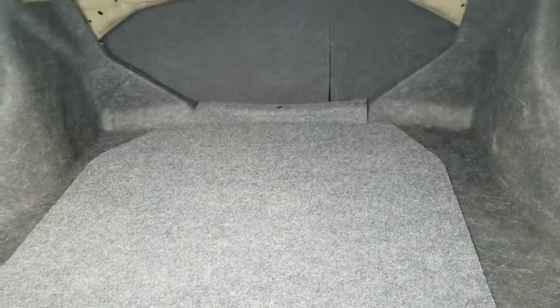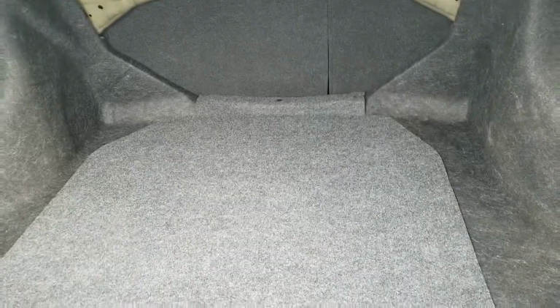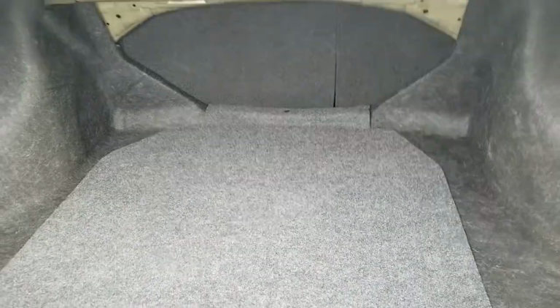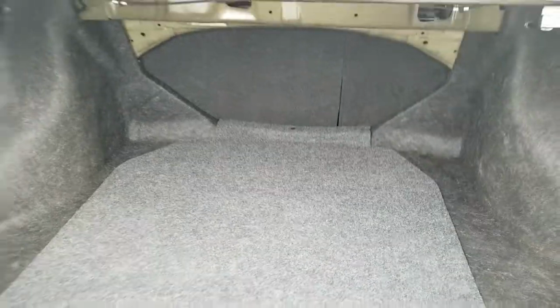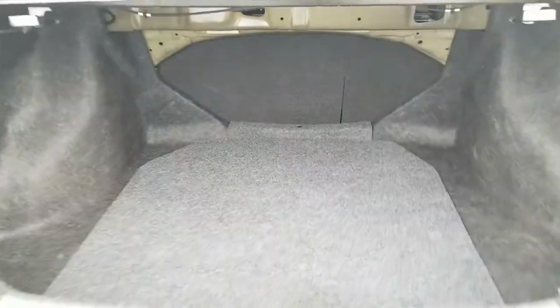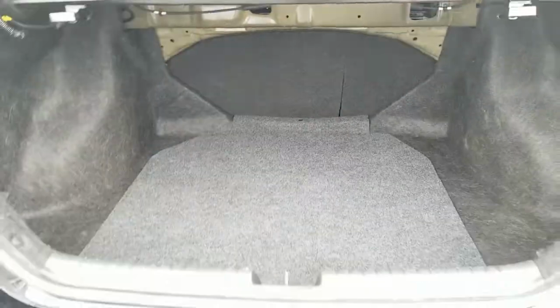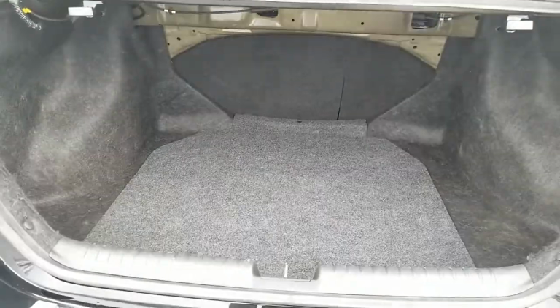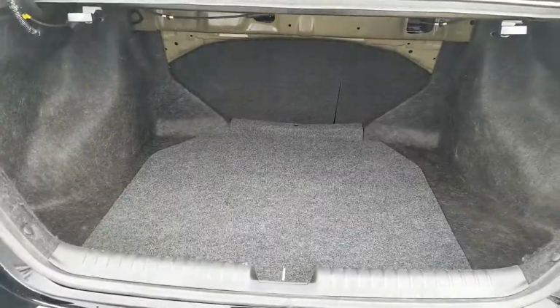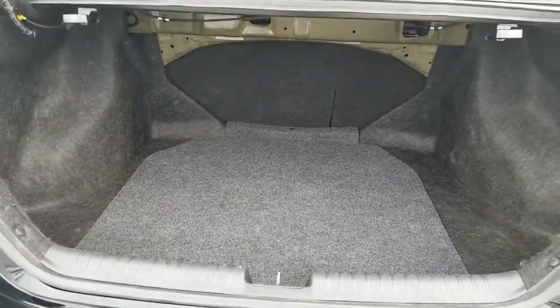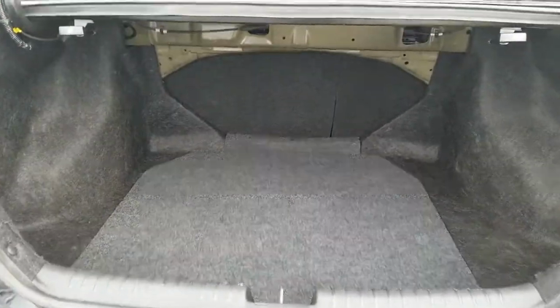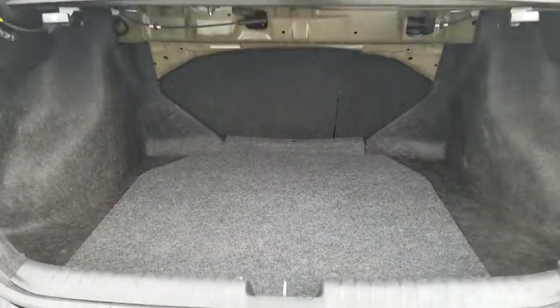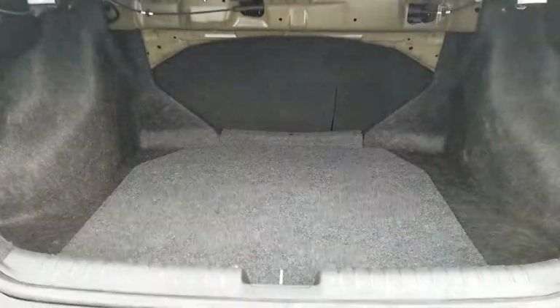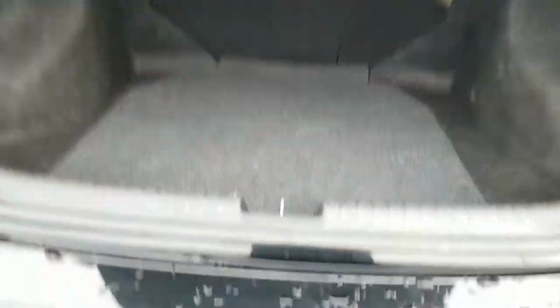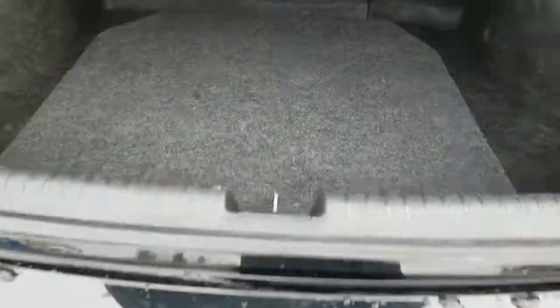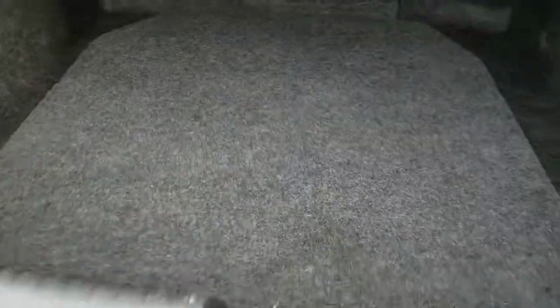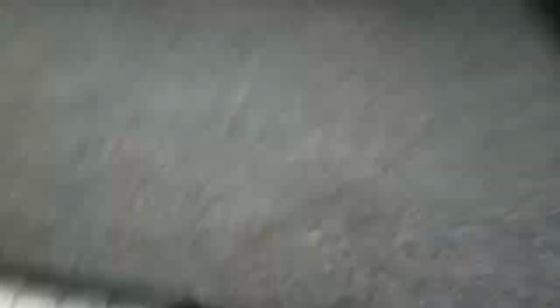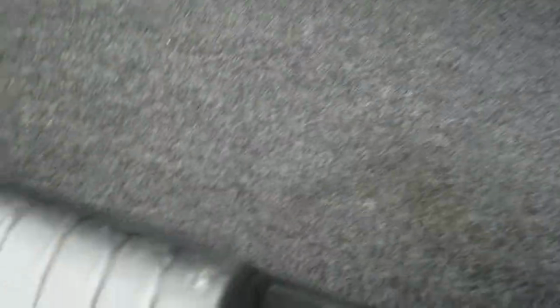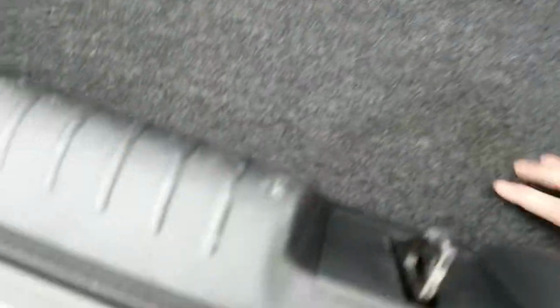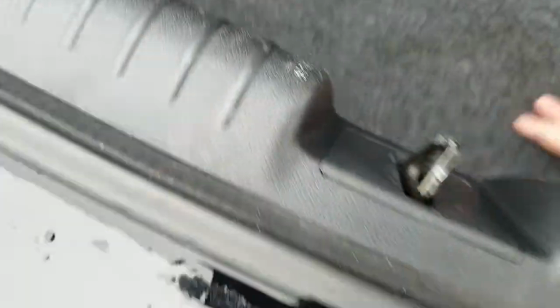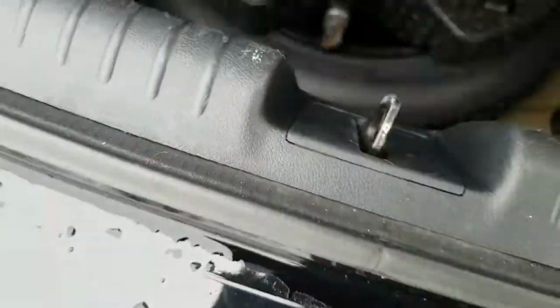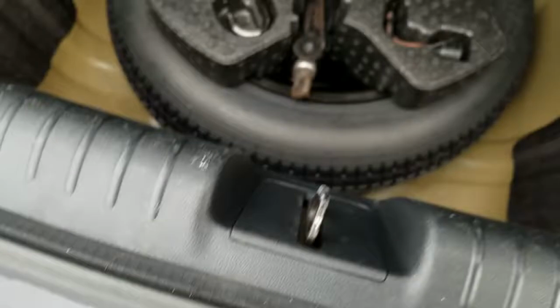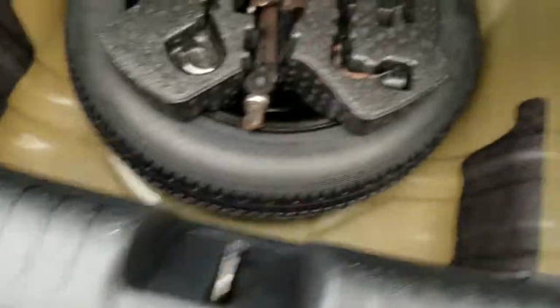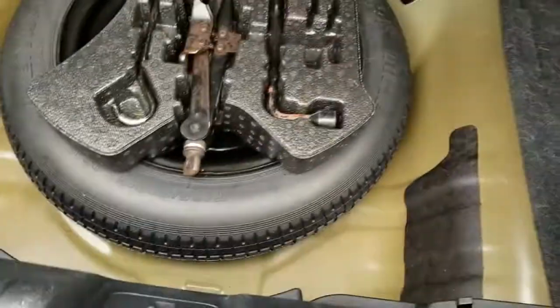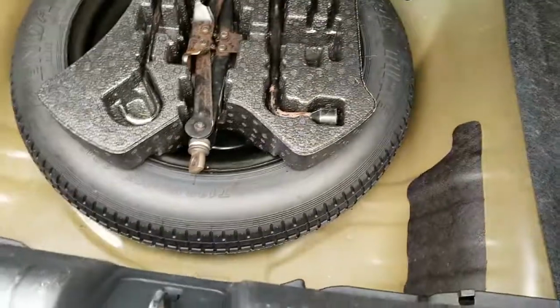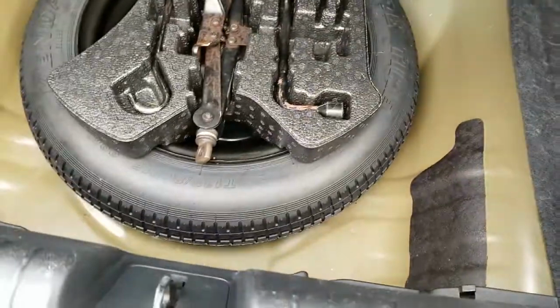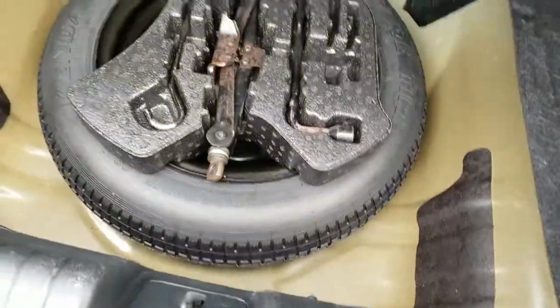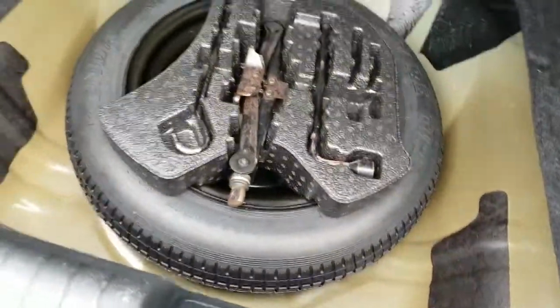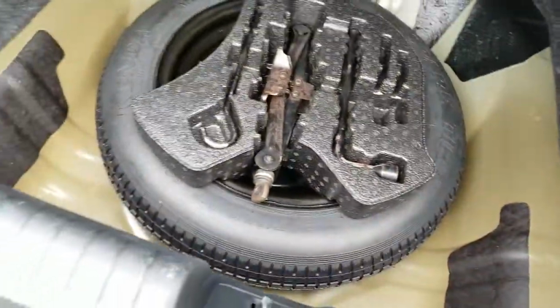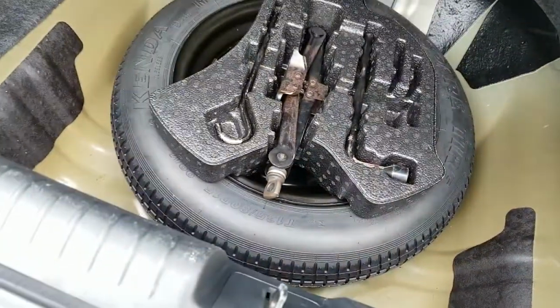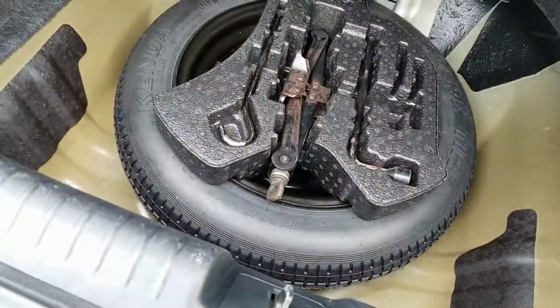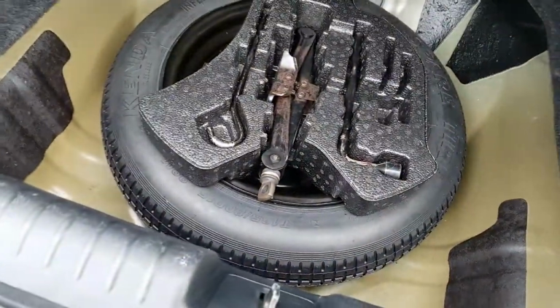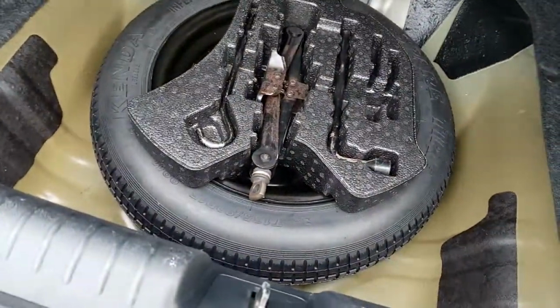Nice trunk space. Those seats do fall down giving extra room. Spare tire looks like it's never been used.